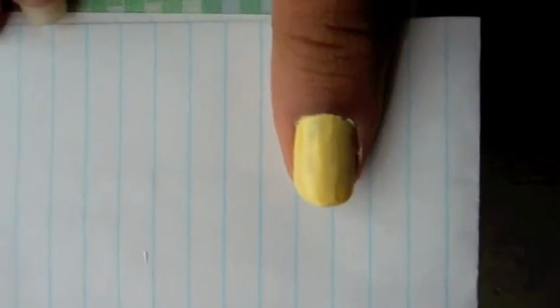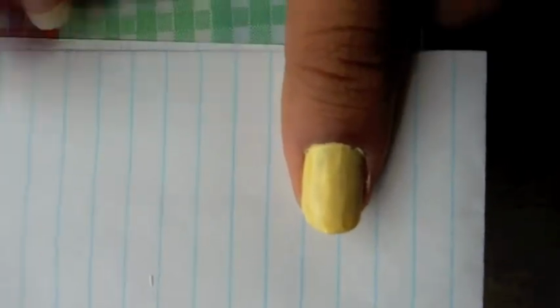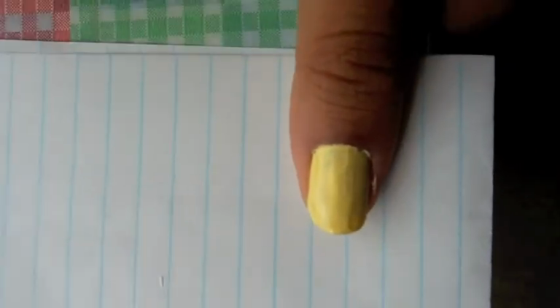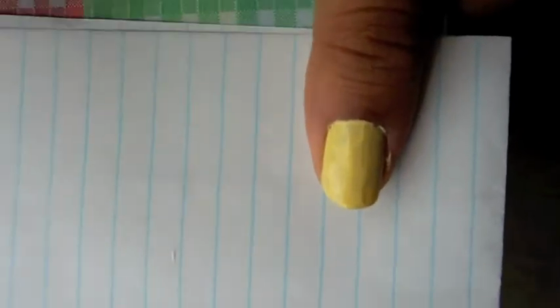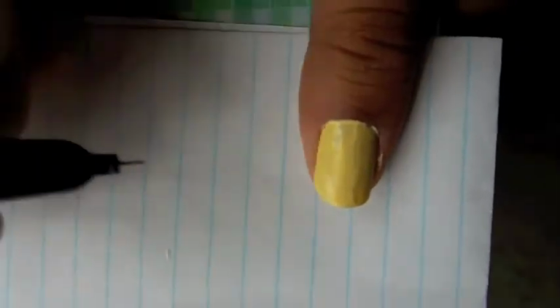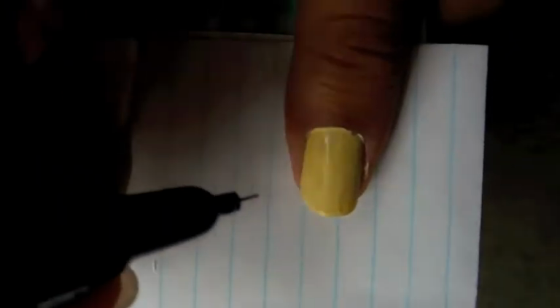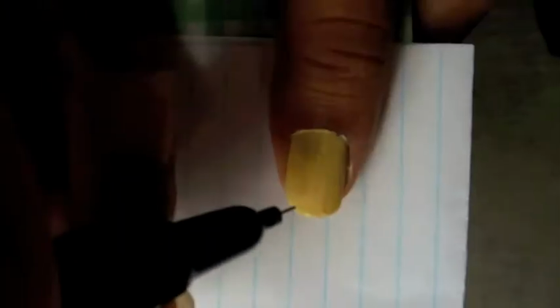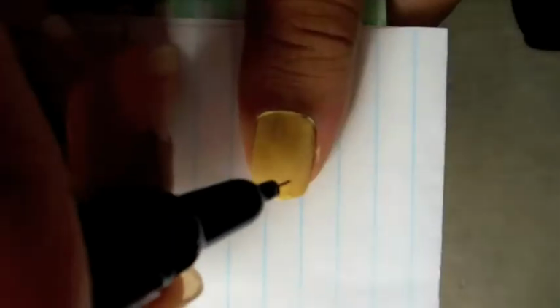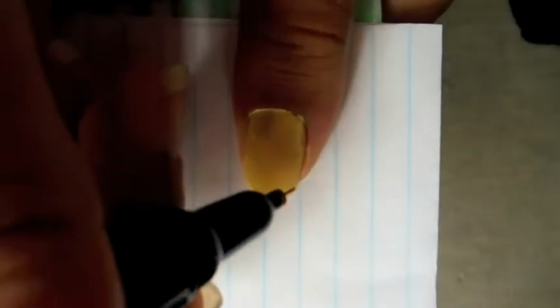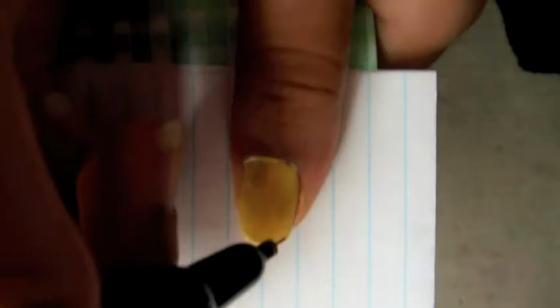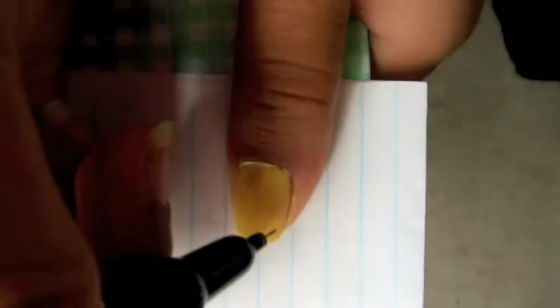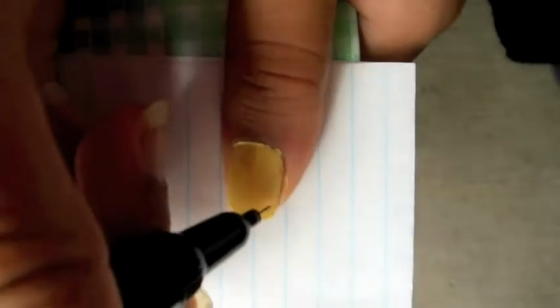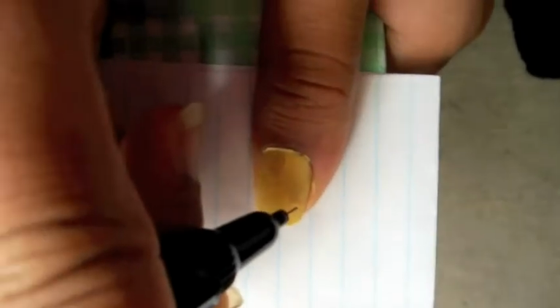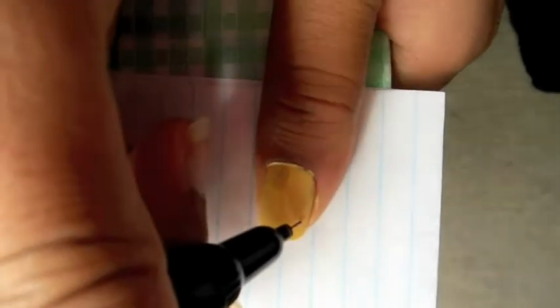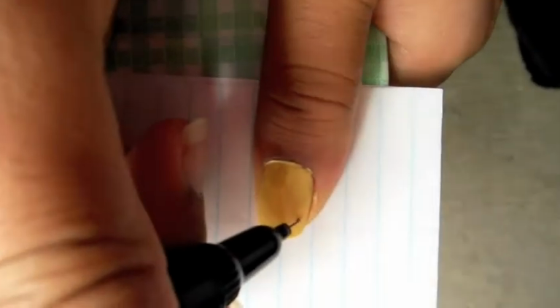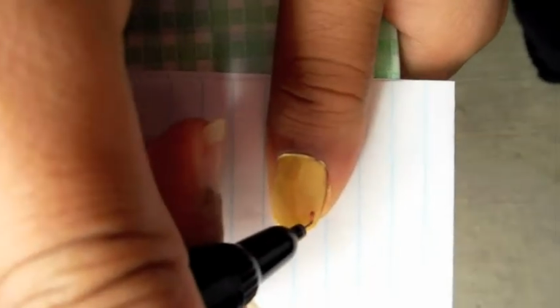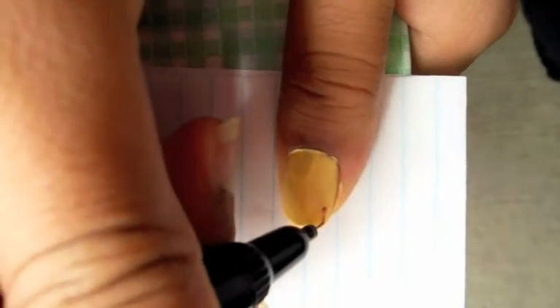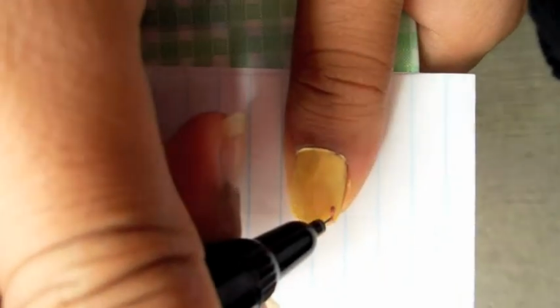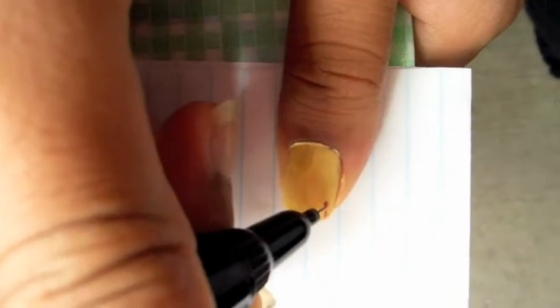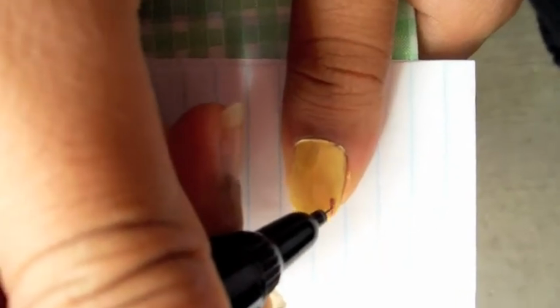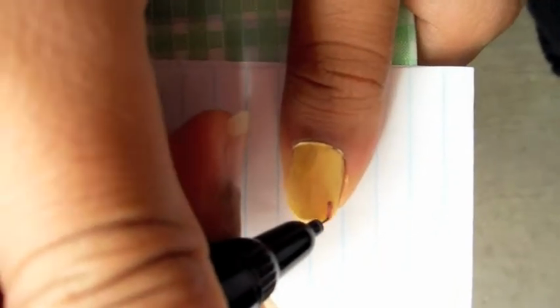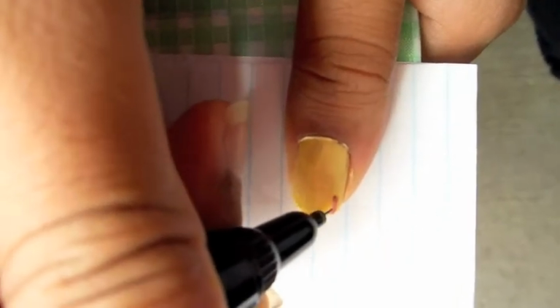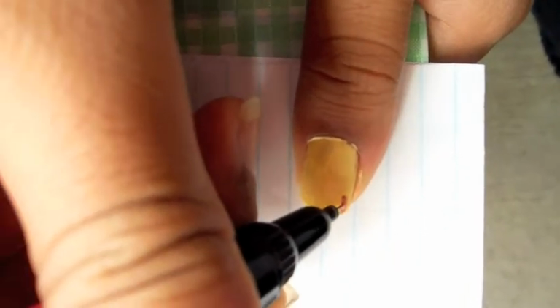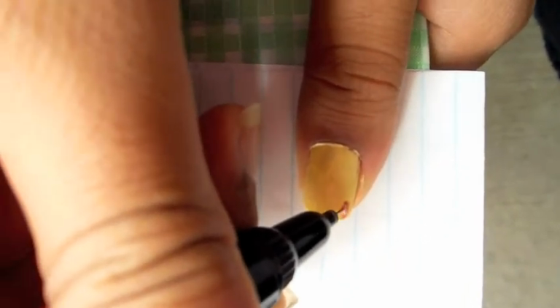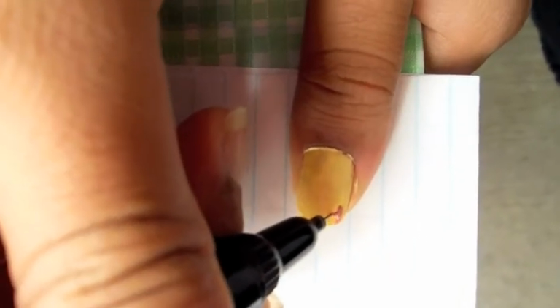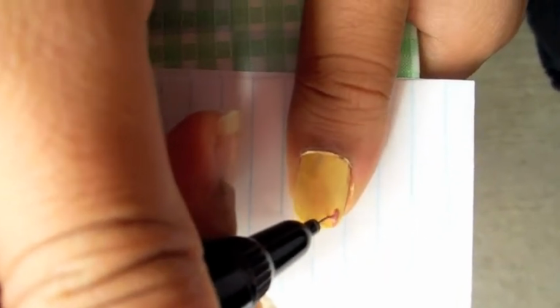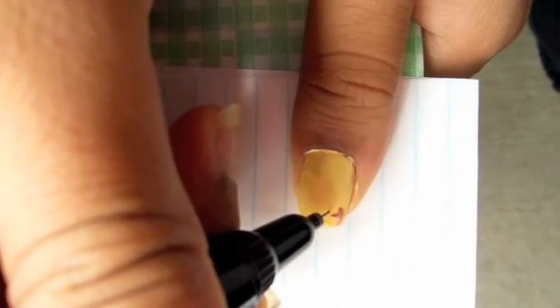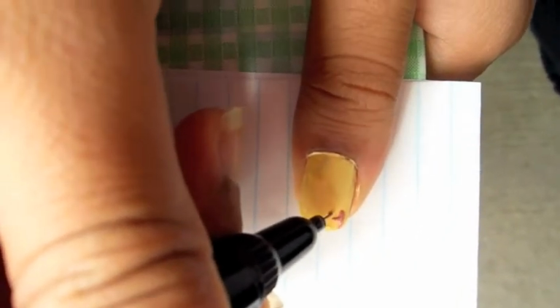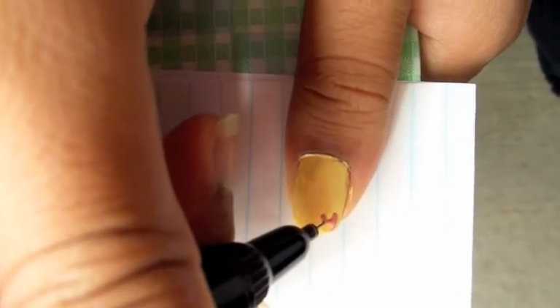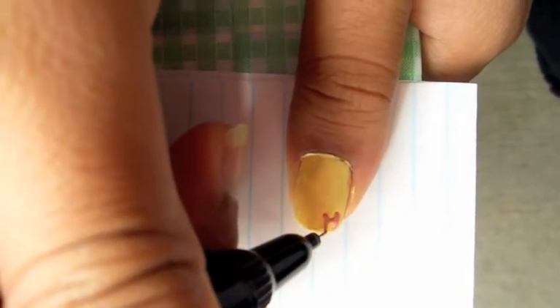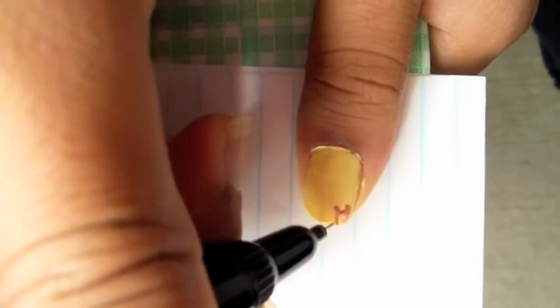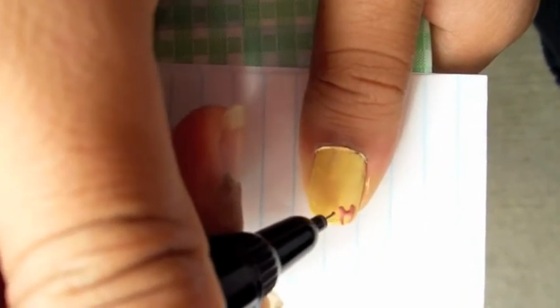To add design, use a nail art pen and just doodle whatever you want onto your post-it note.